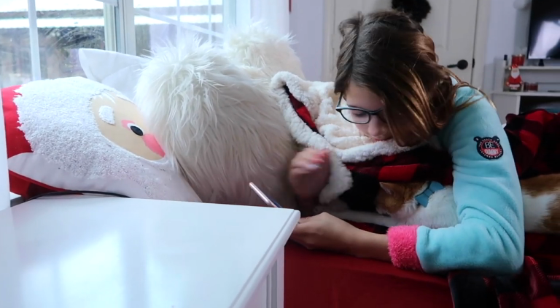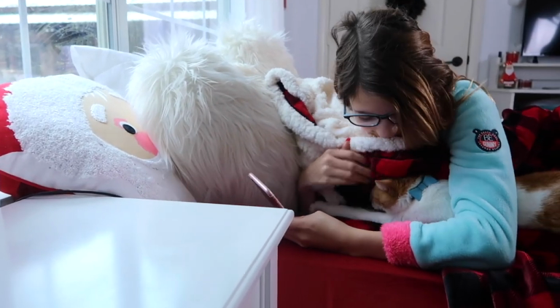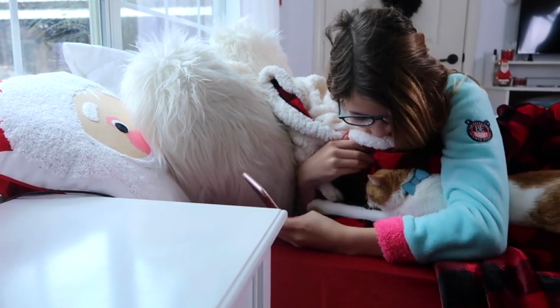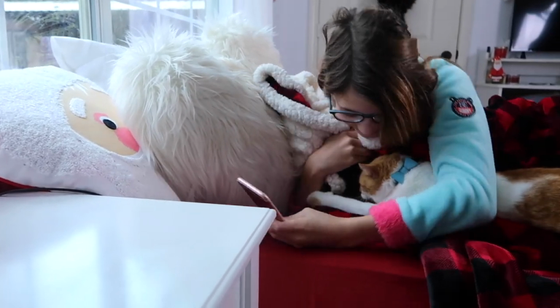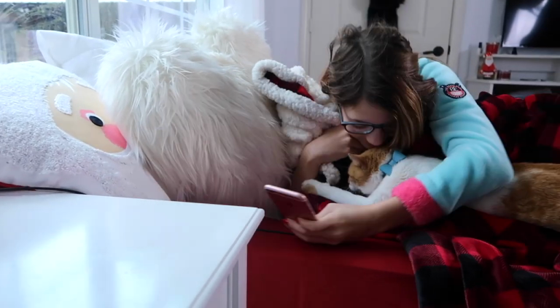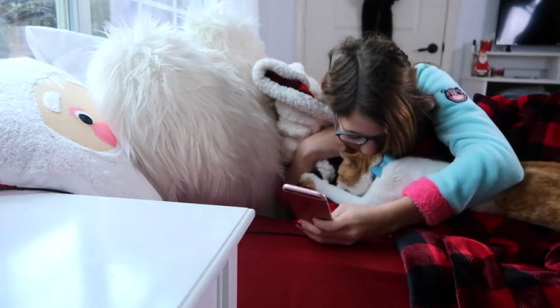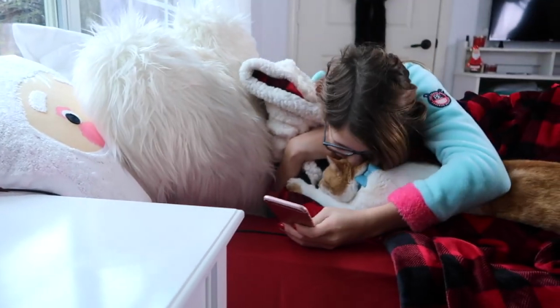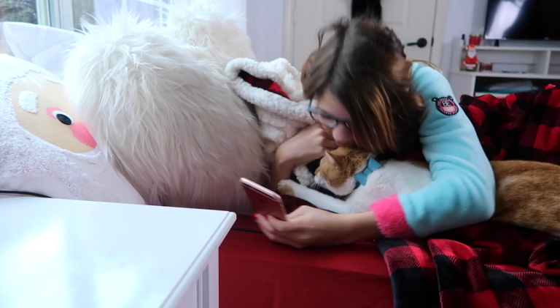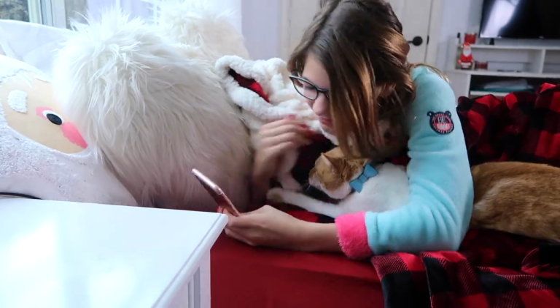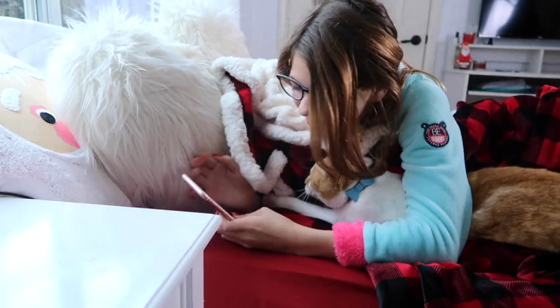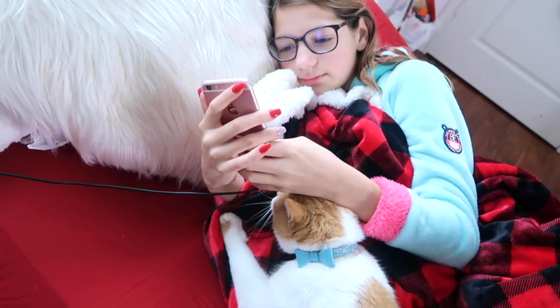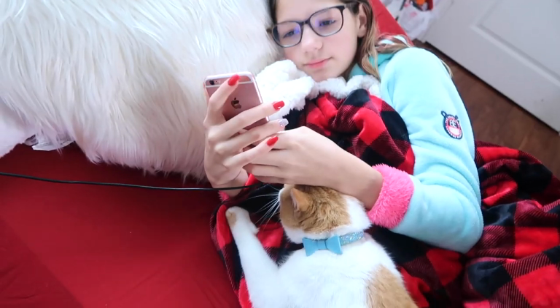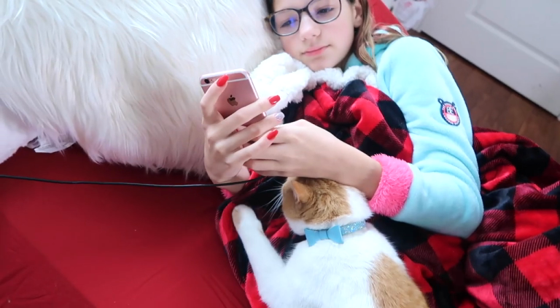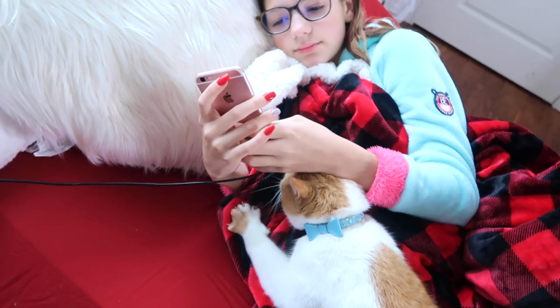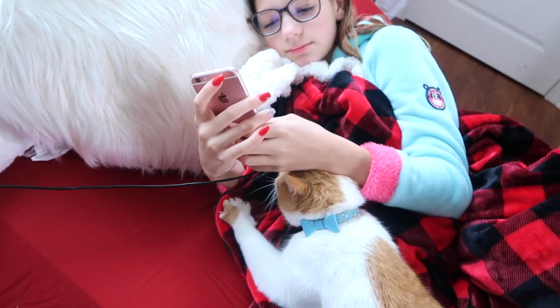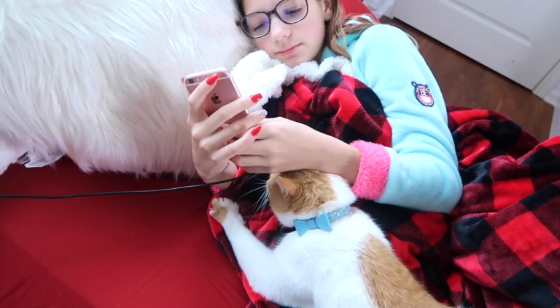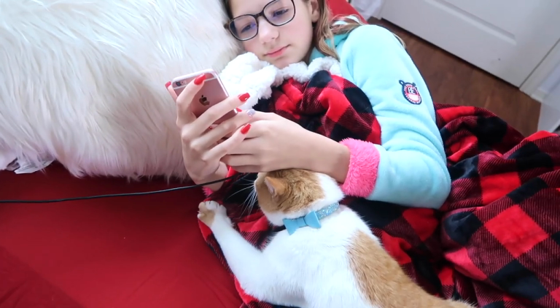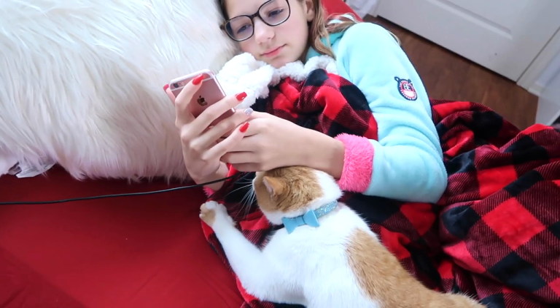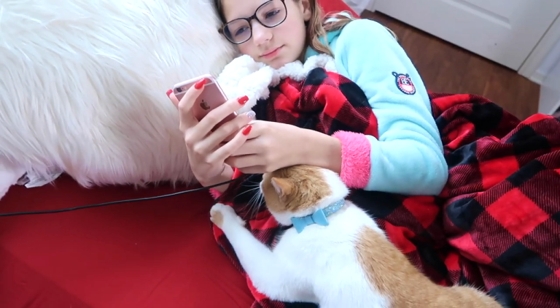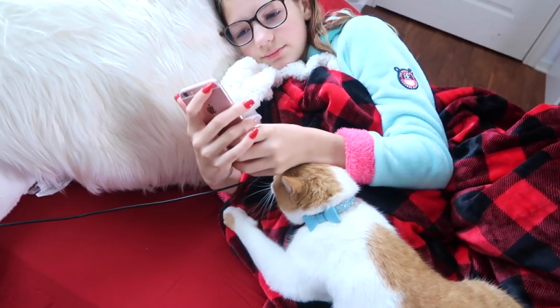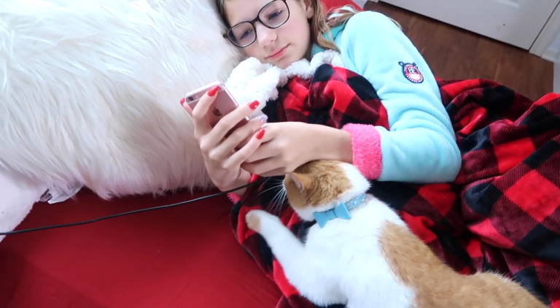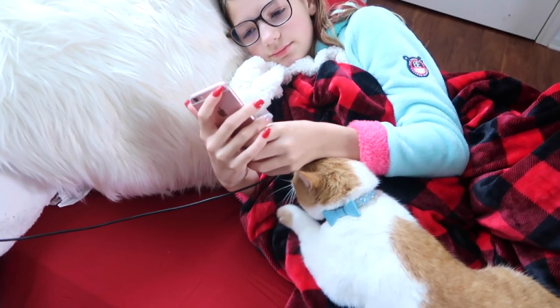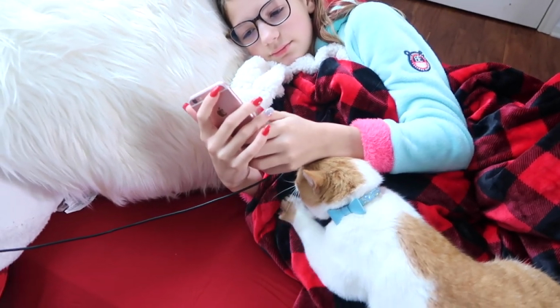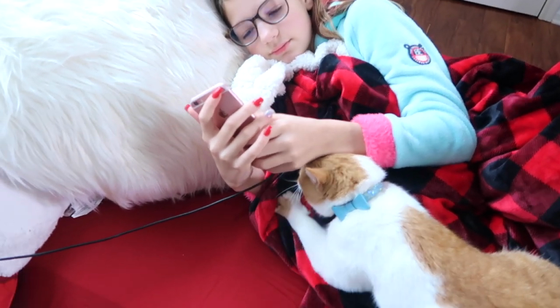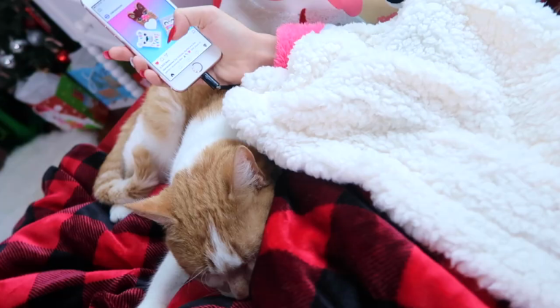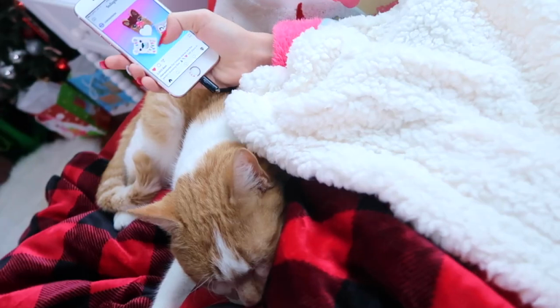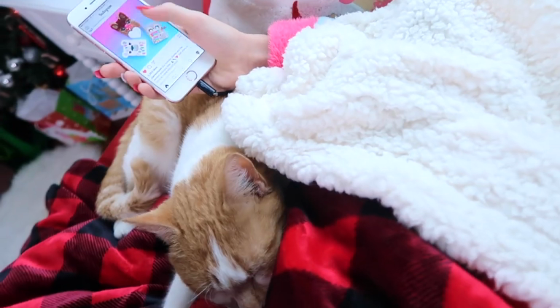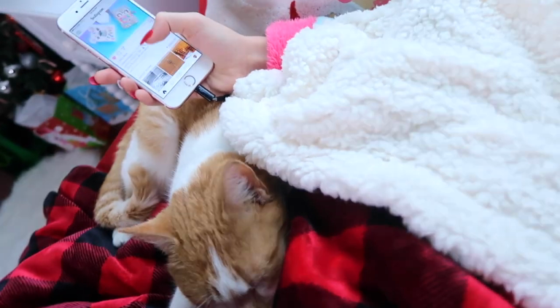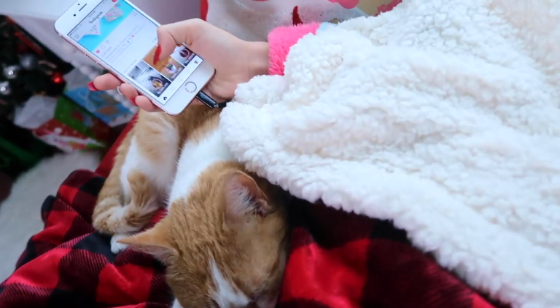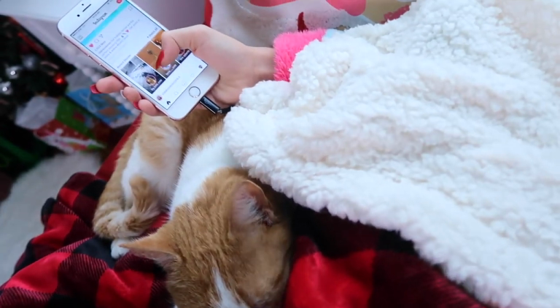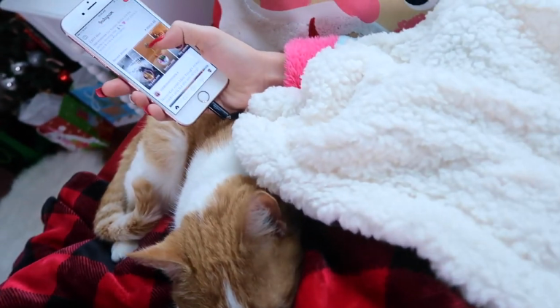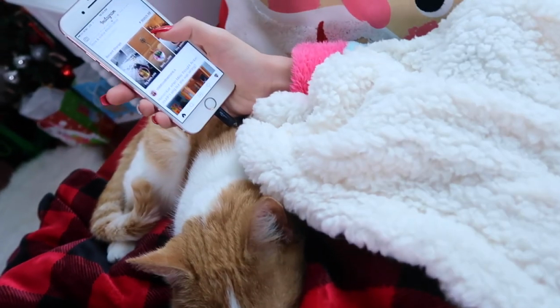He is literally getting so fat, guys. So I'm checking Instagram and Twitter, which y'all should follow me — they'll be linked below.